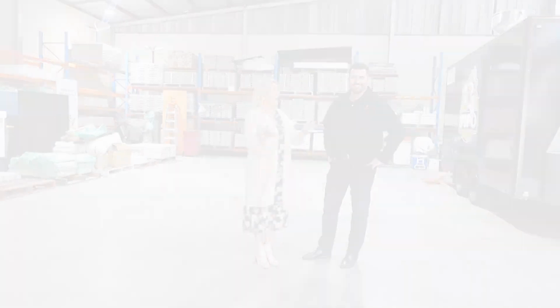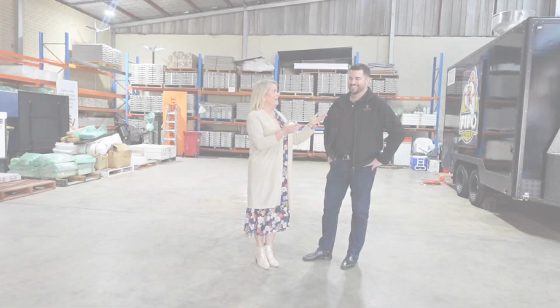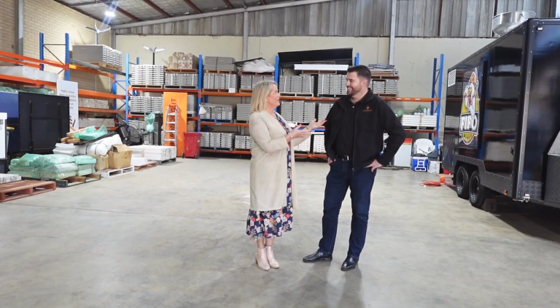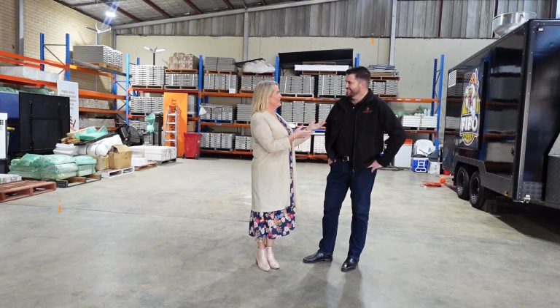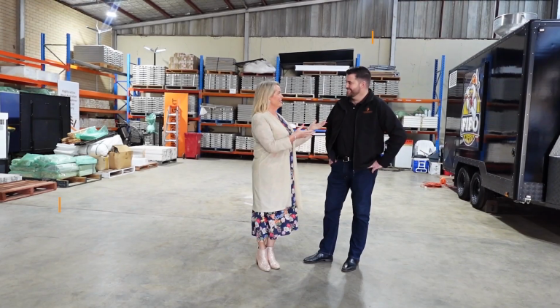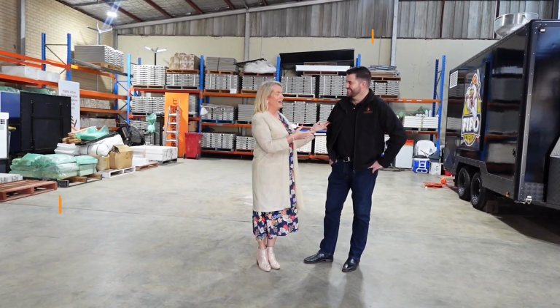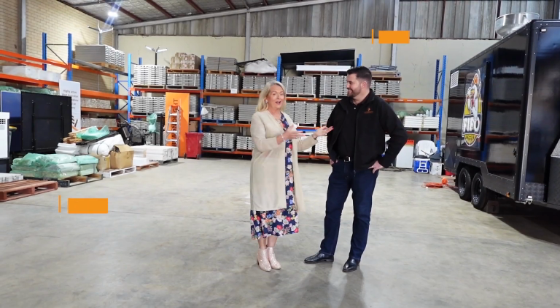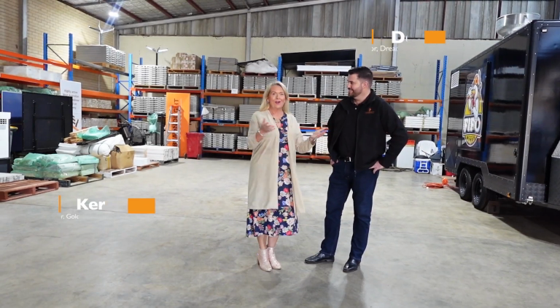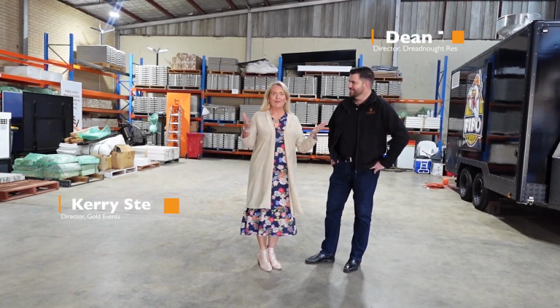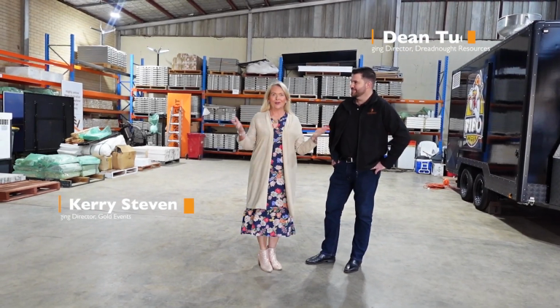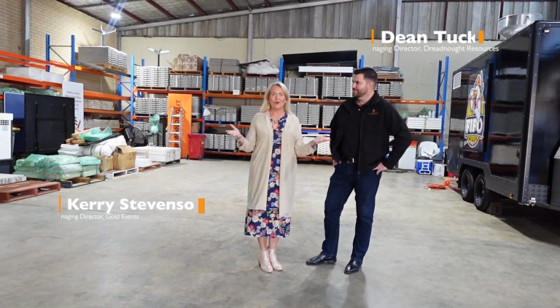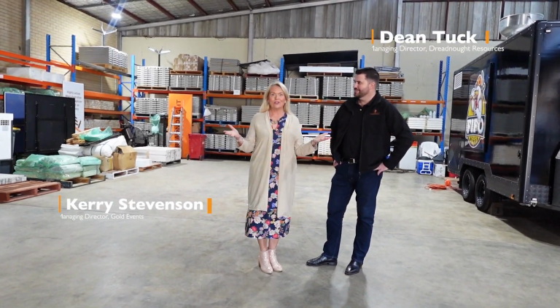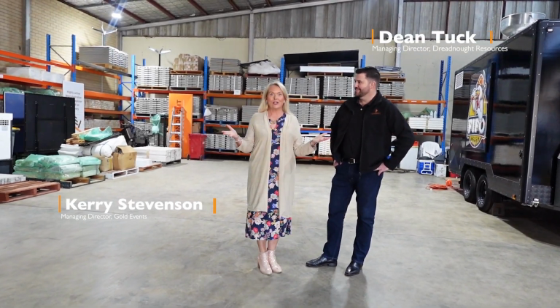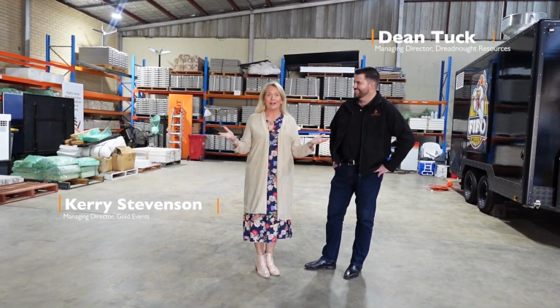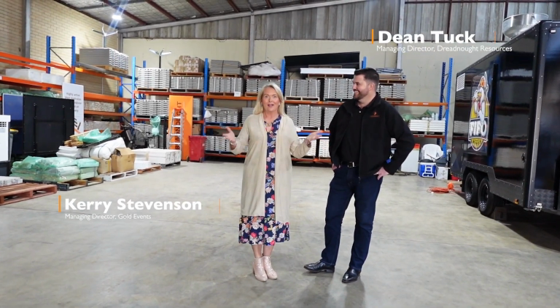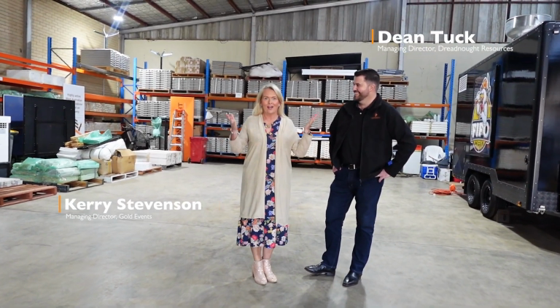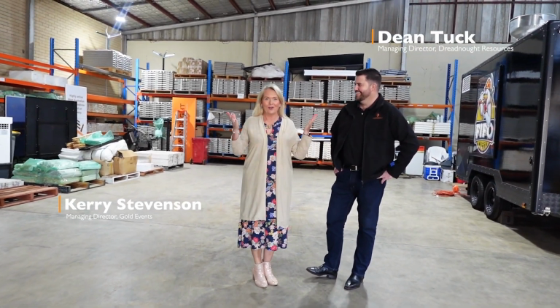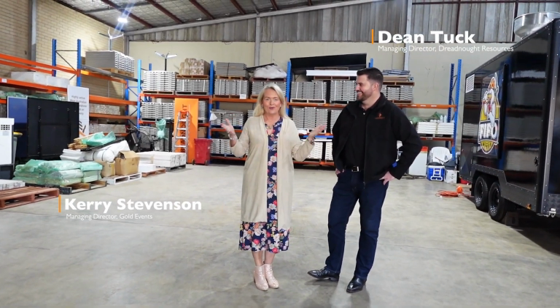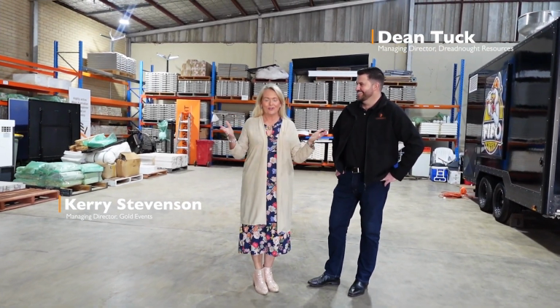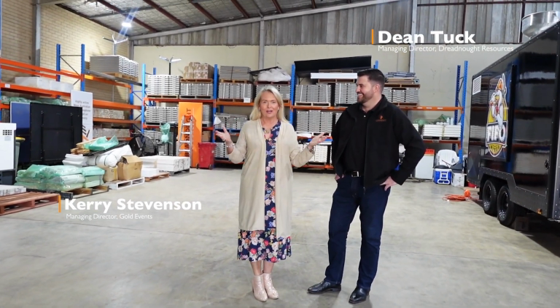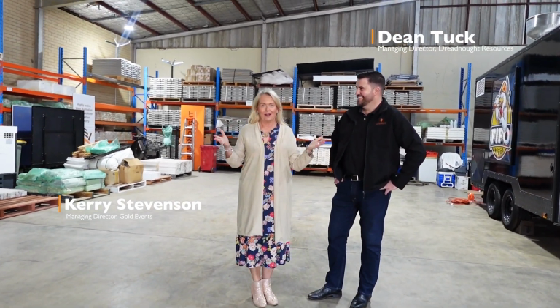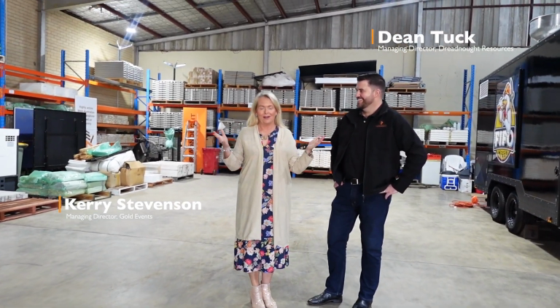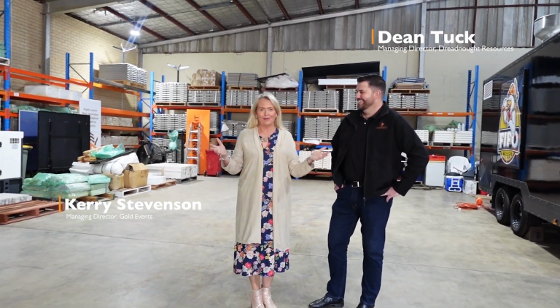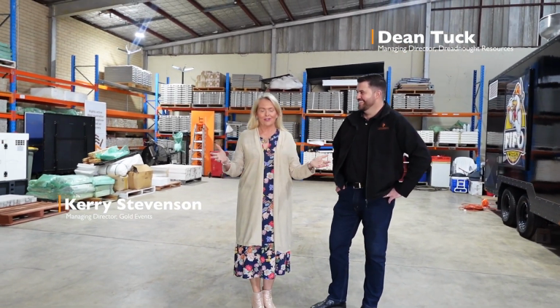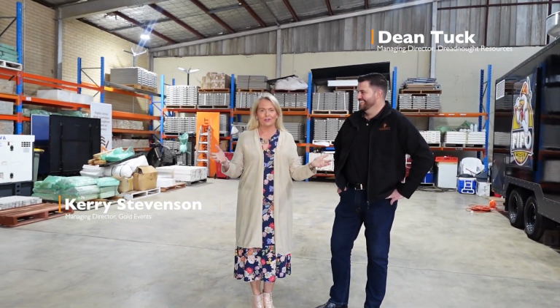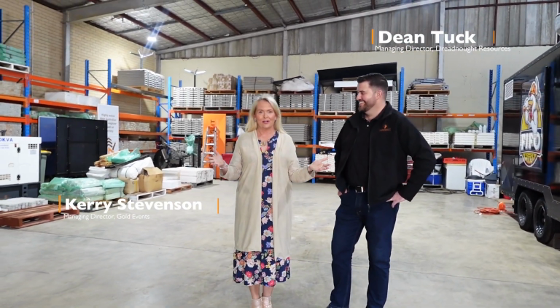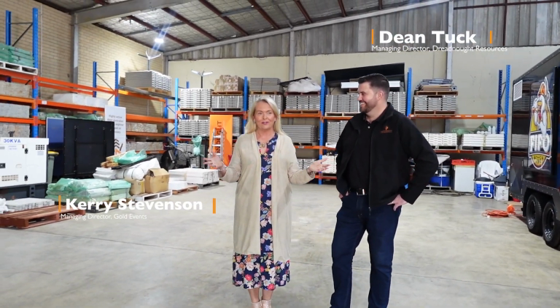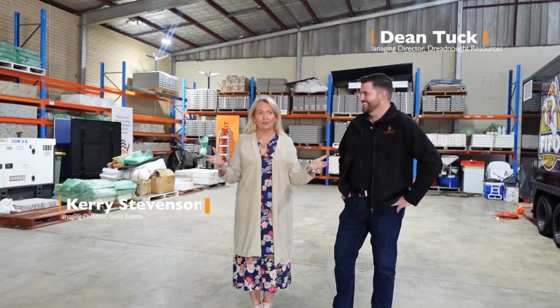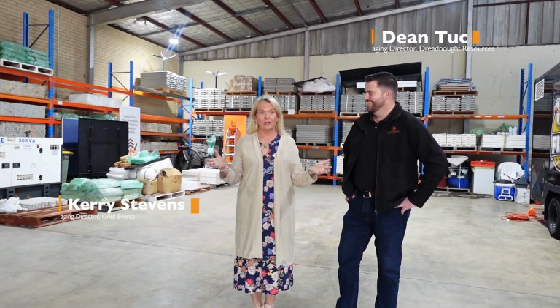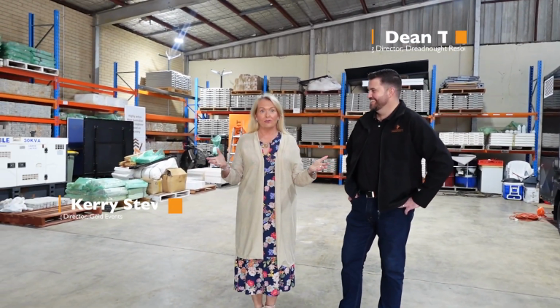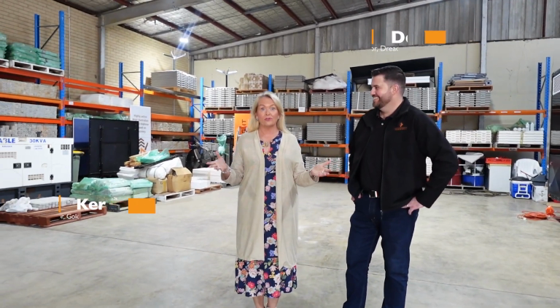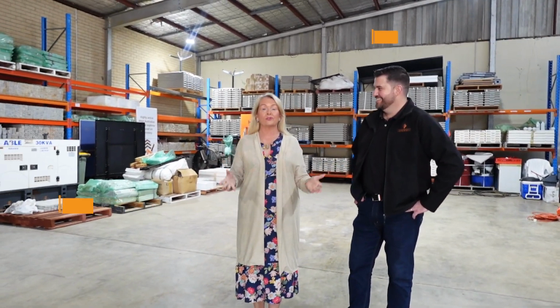I'm here with Dean Tuck. We're in a core shed in Western Australia. This is Dreadnought Resources.